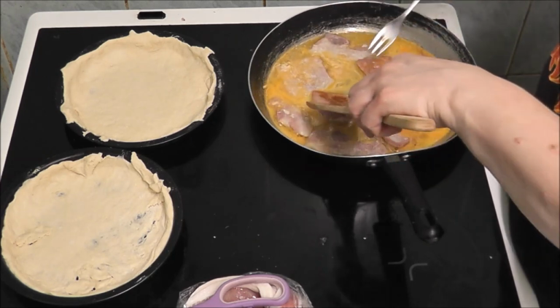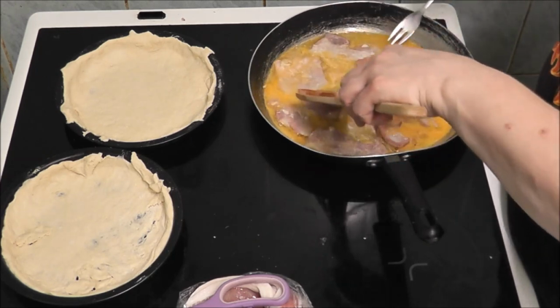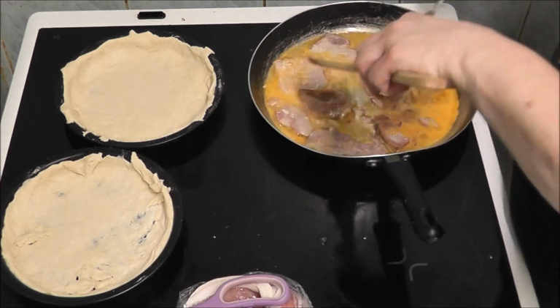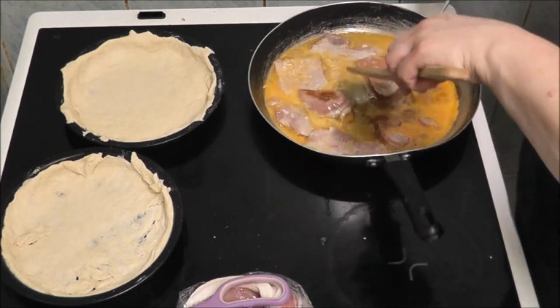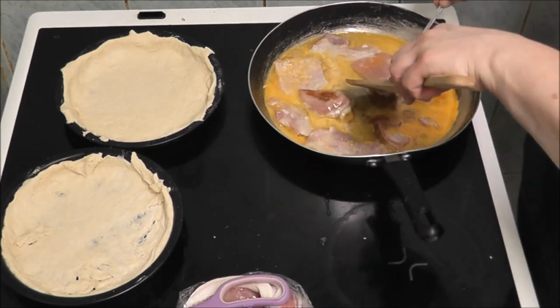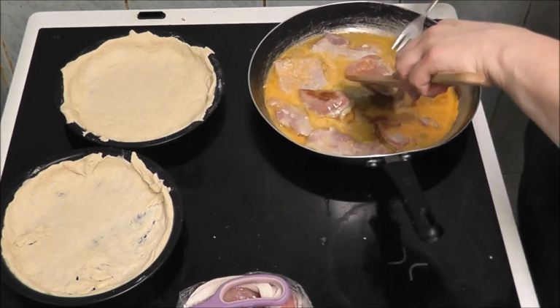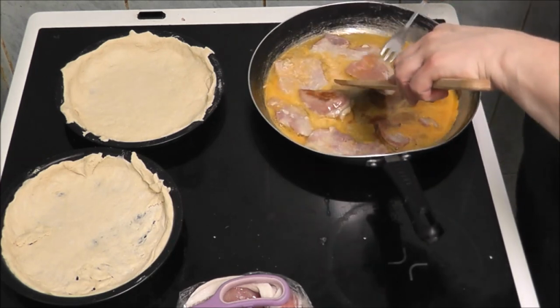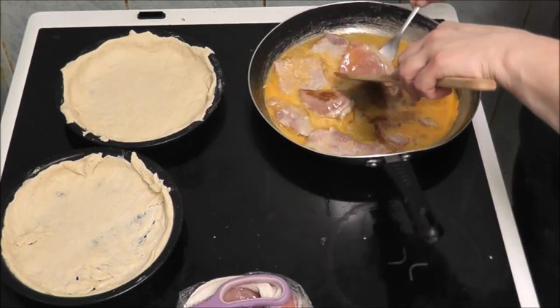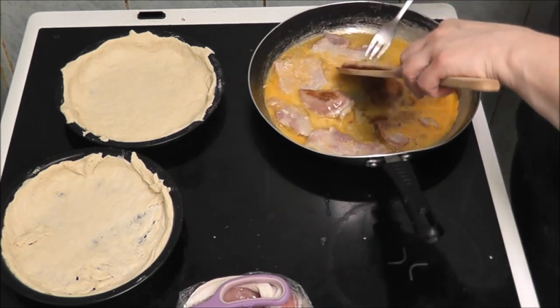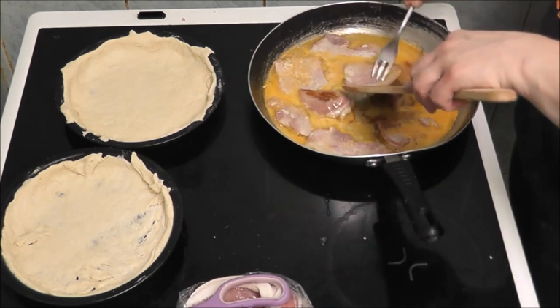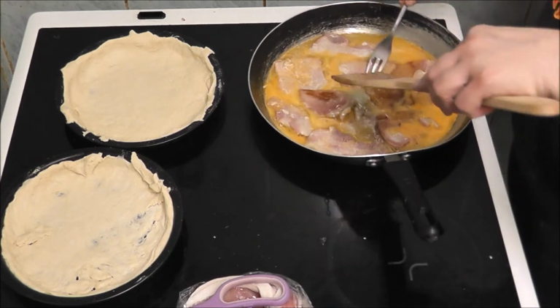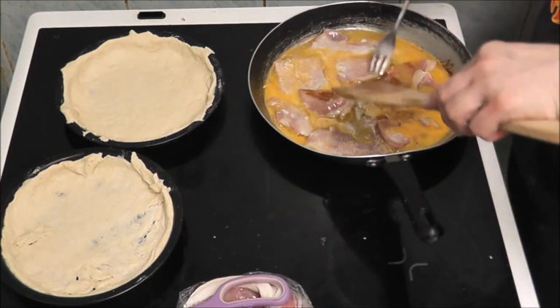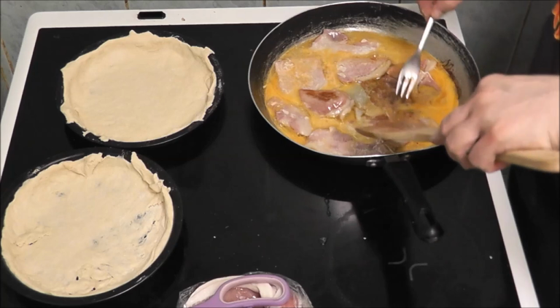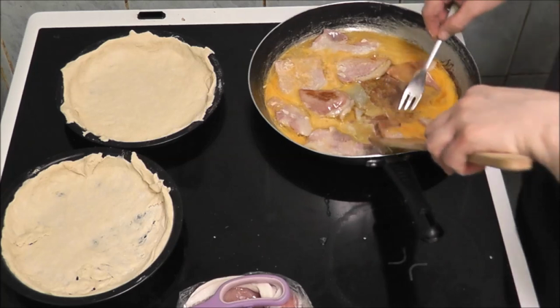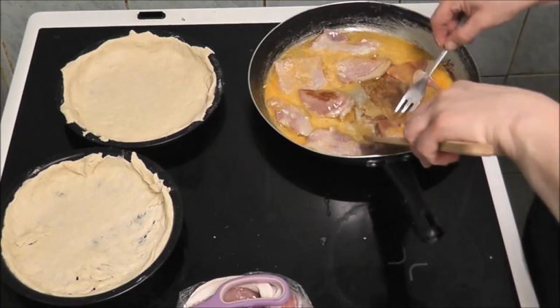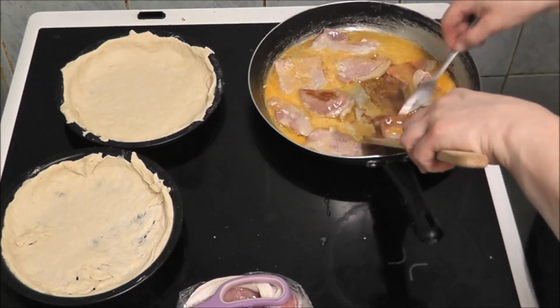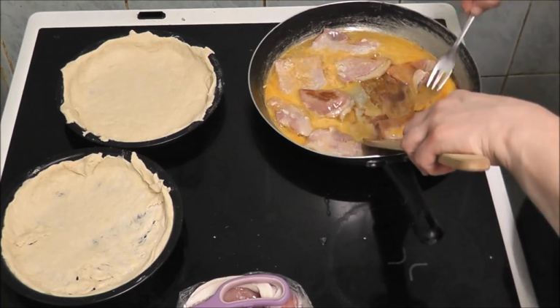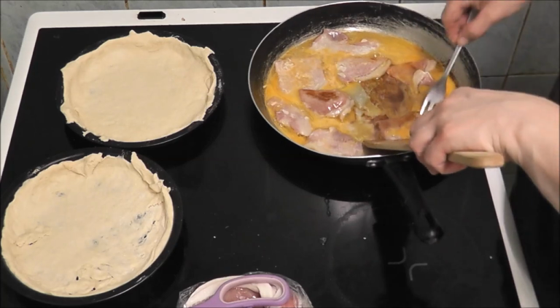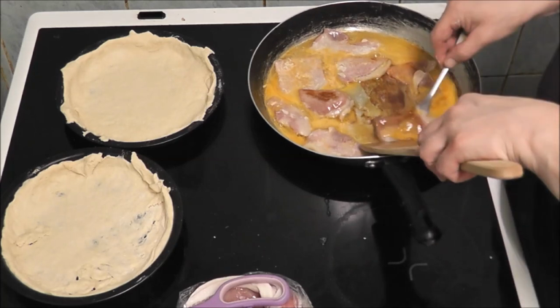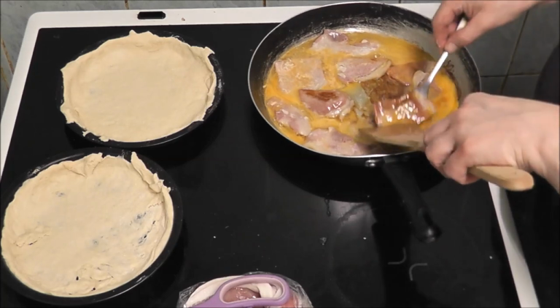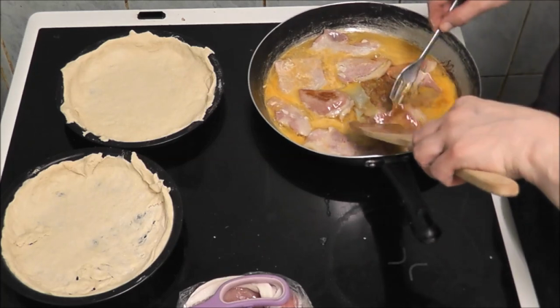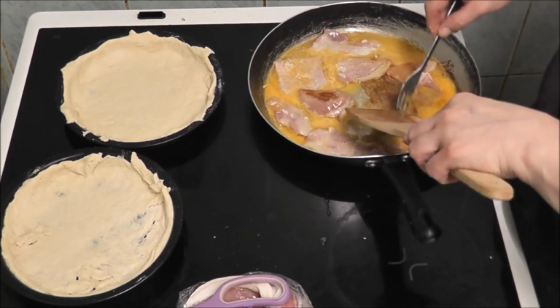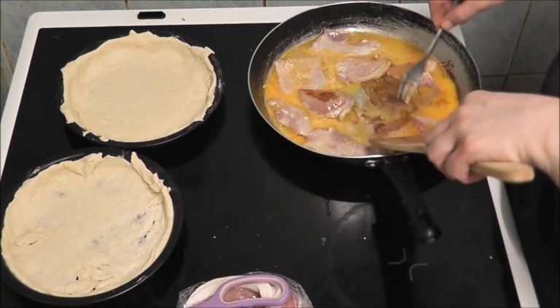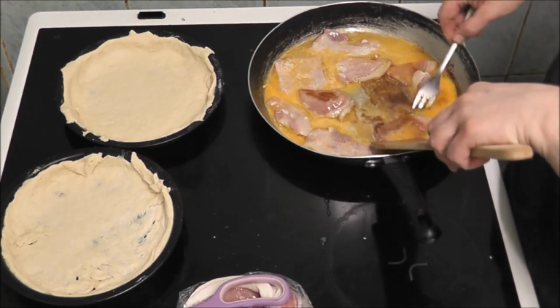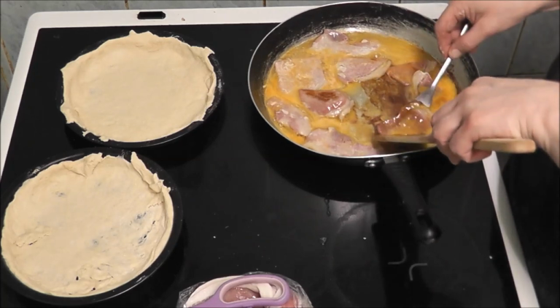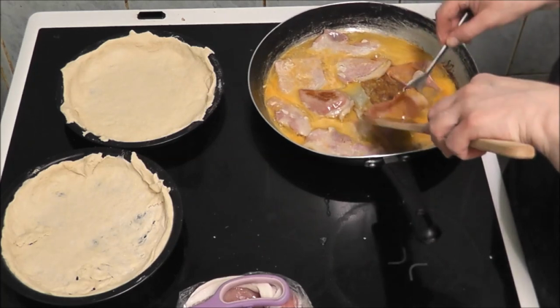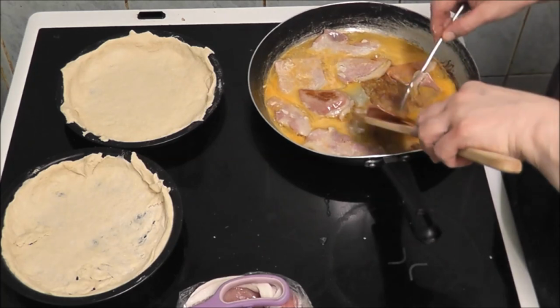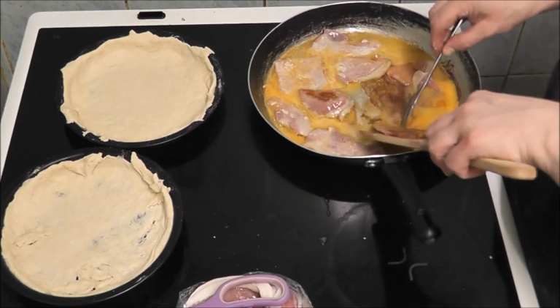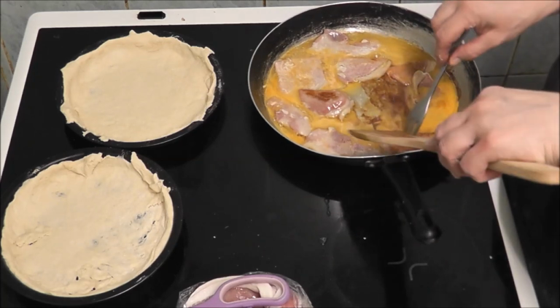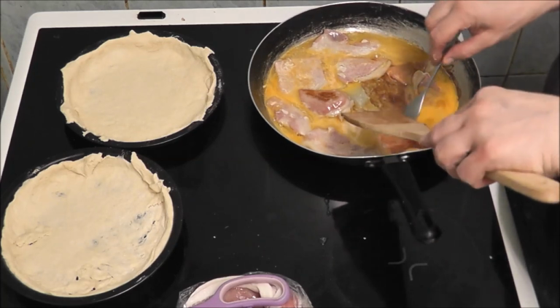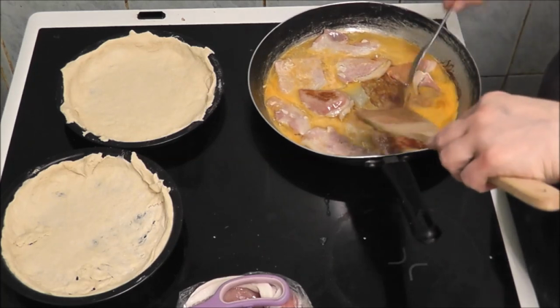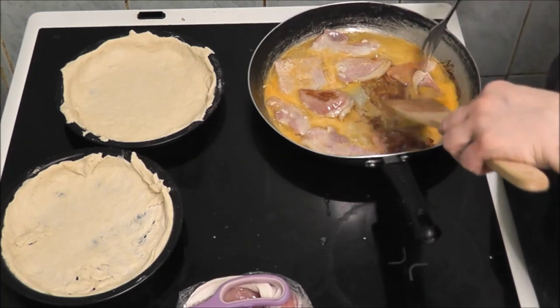That's a bit better. Some of this is done, some isn't.